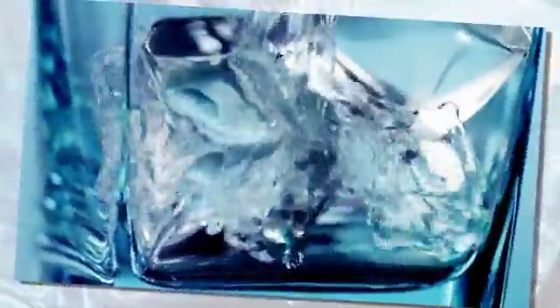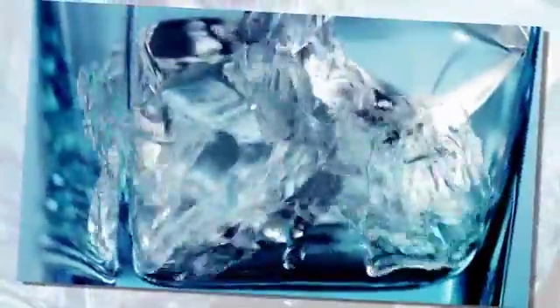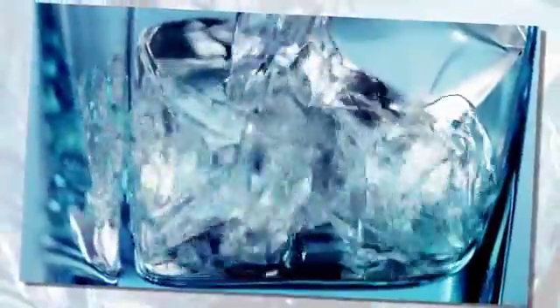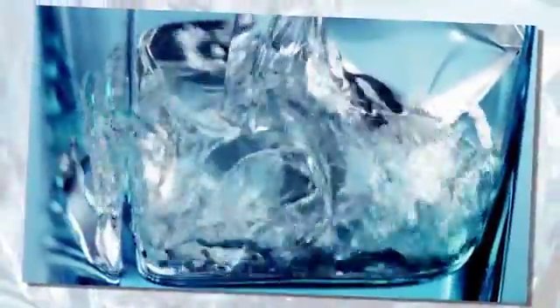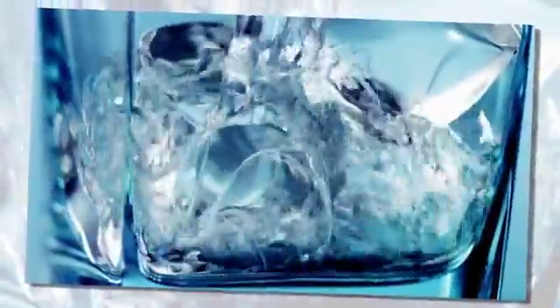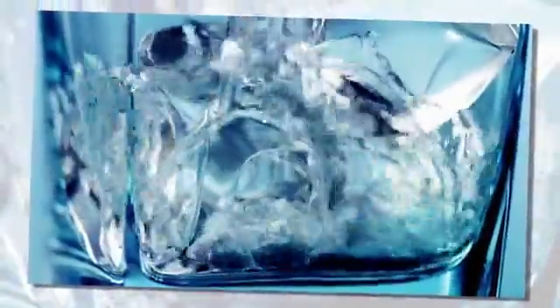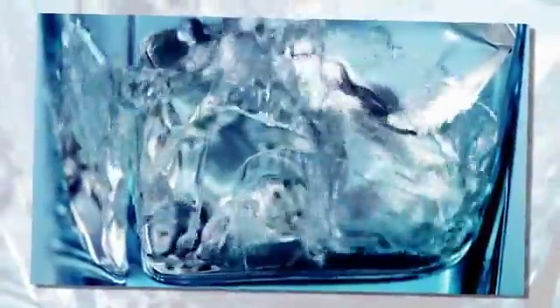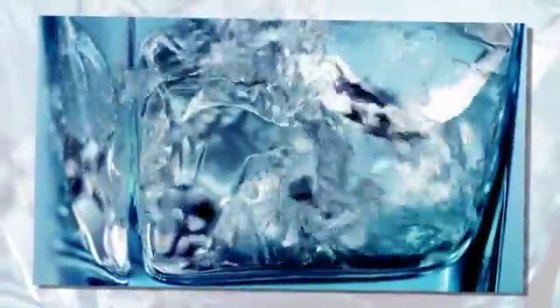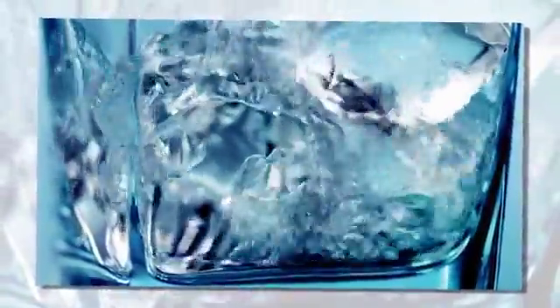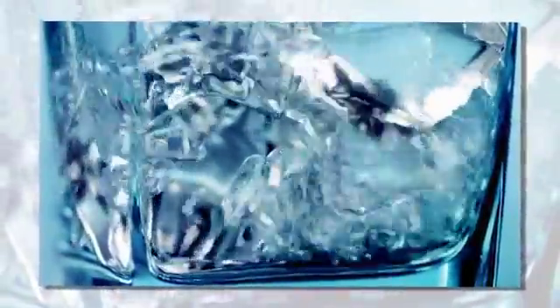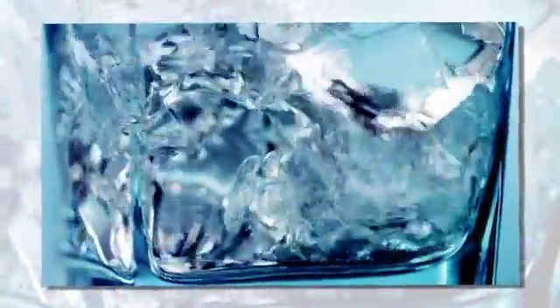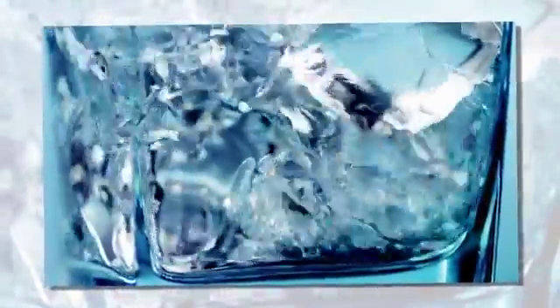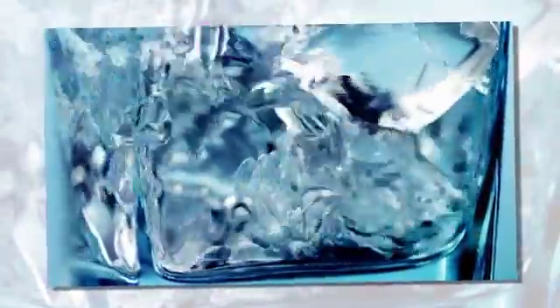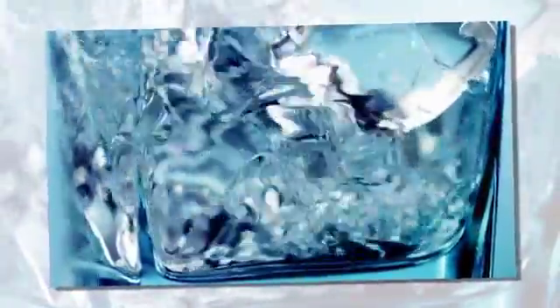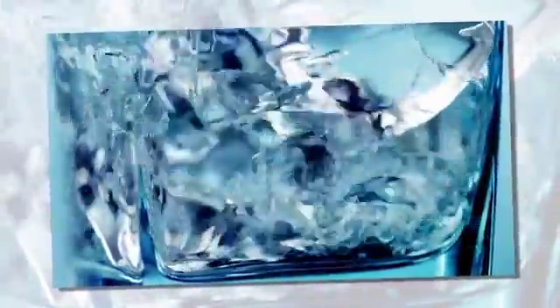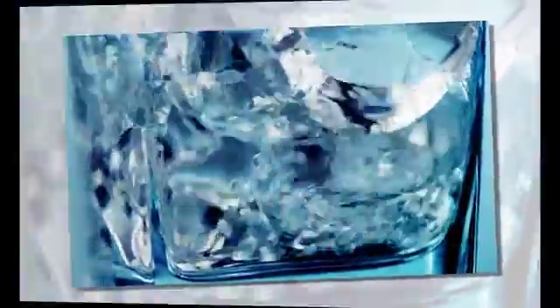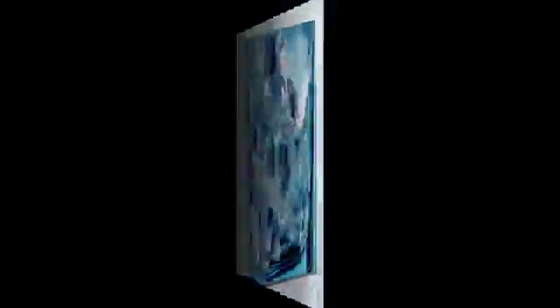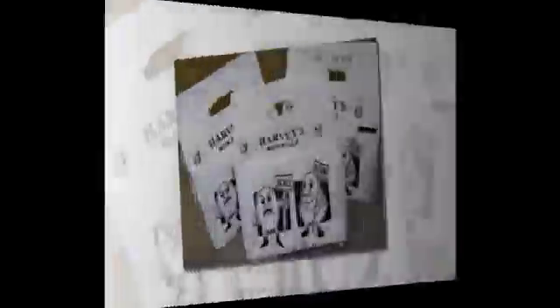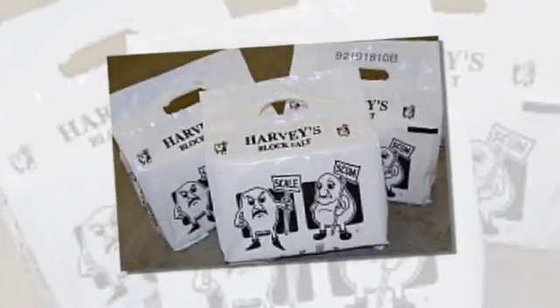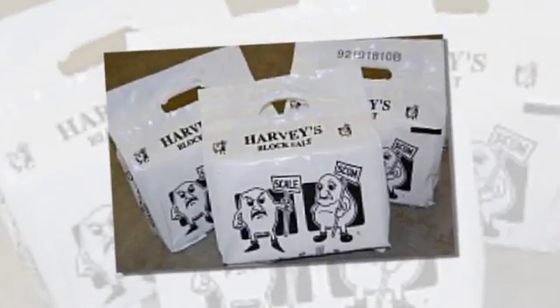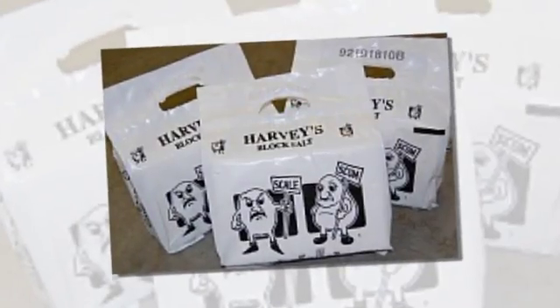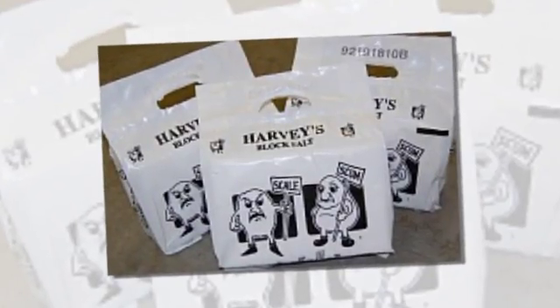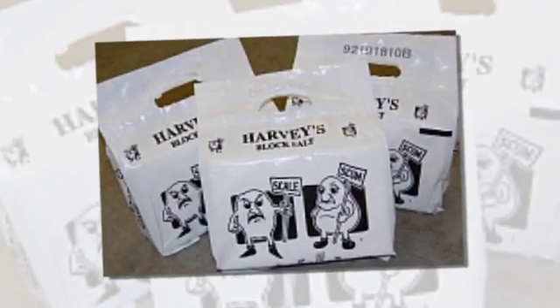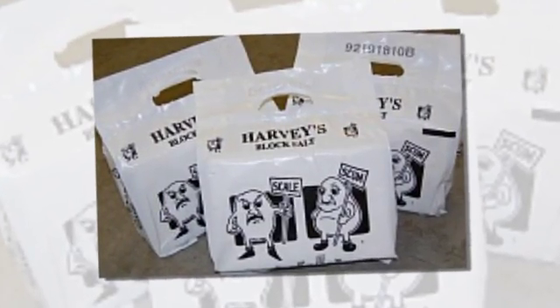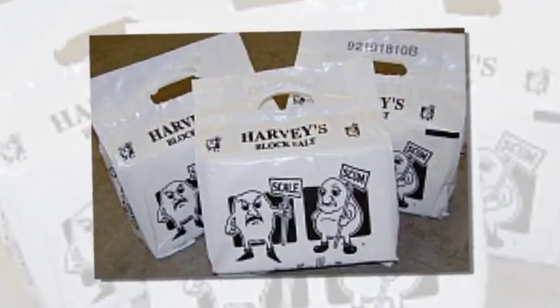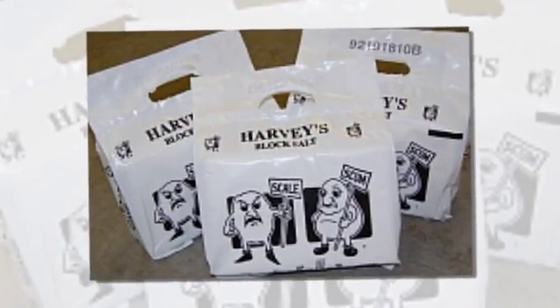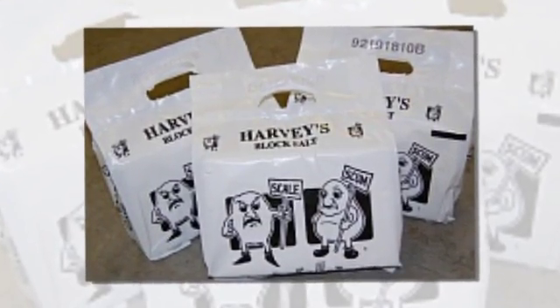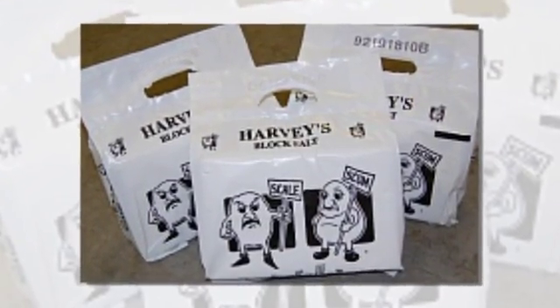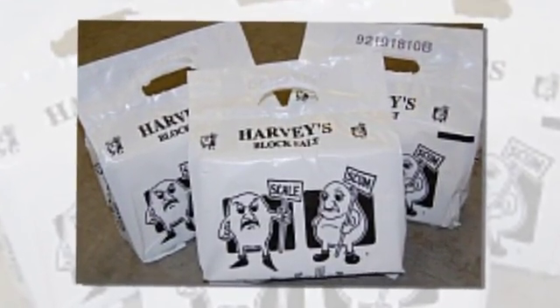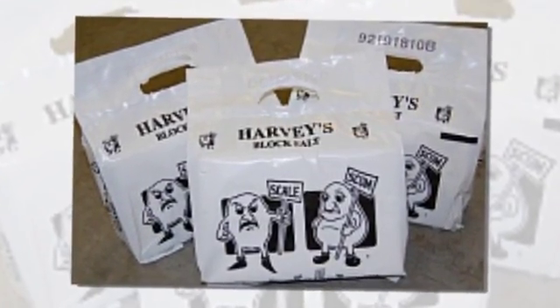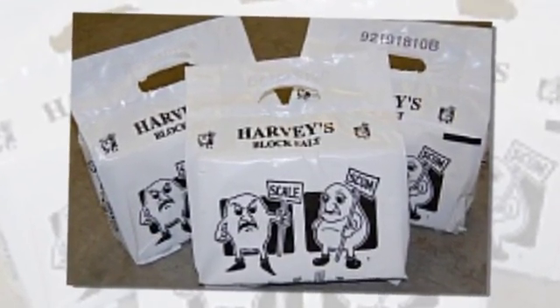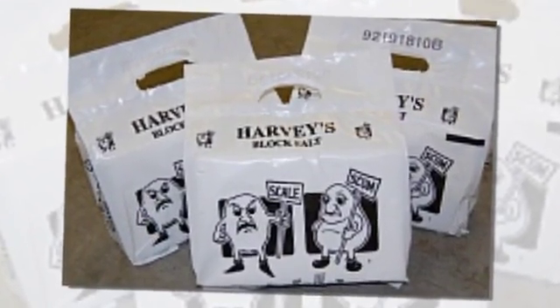Water softeners are easy to maintain, affordable and compact enough for most spaces. We also provide high-quality salt for your equipment.